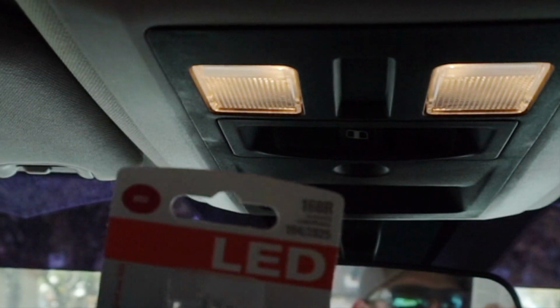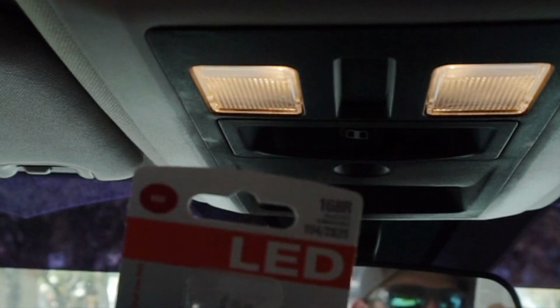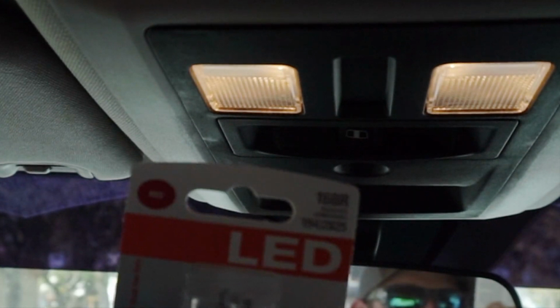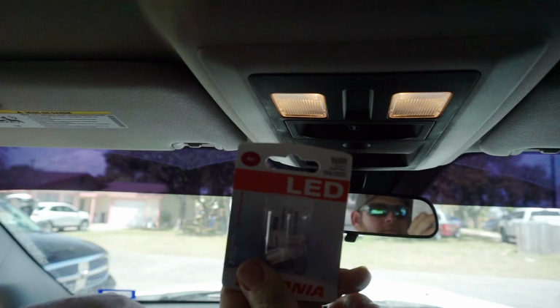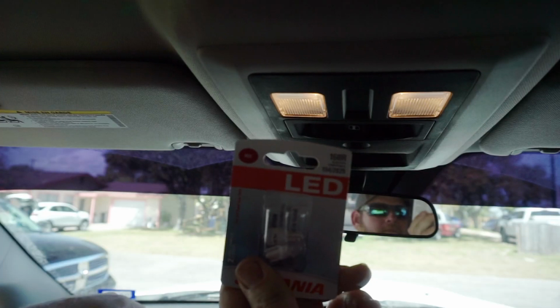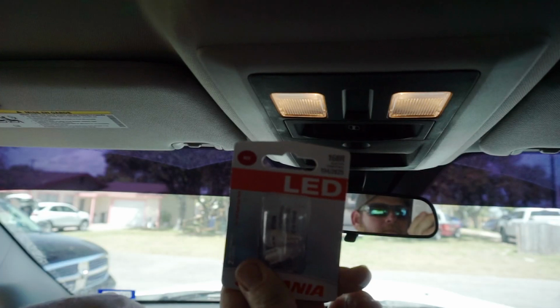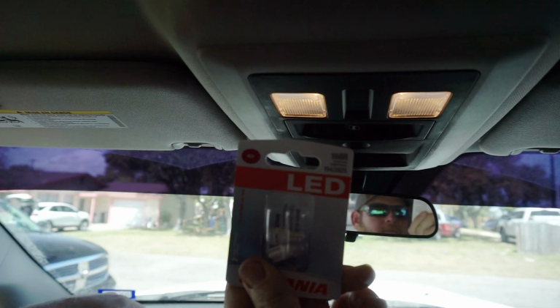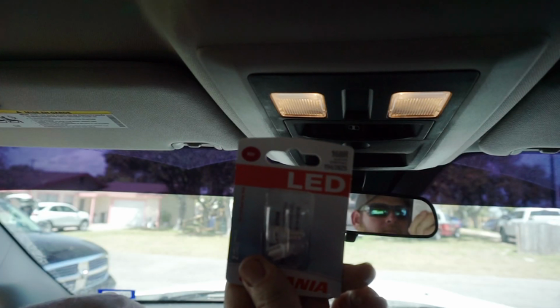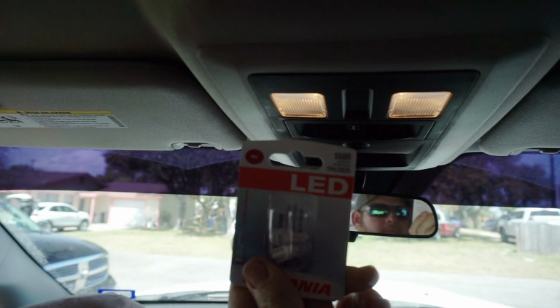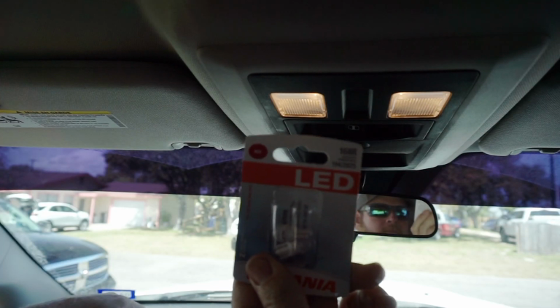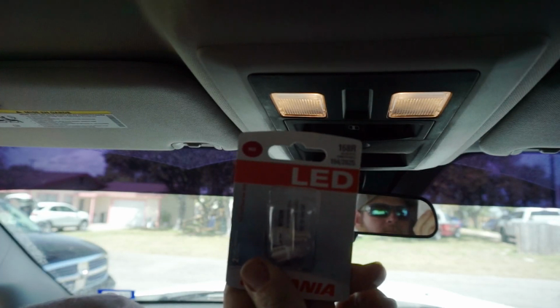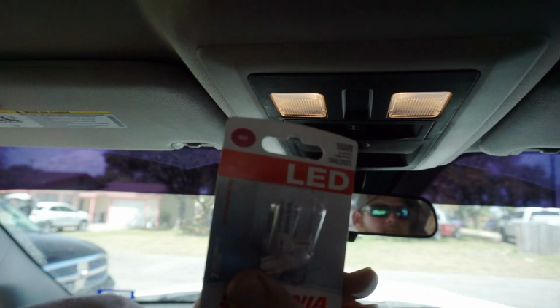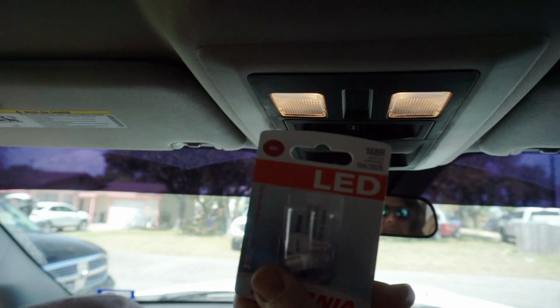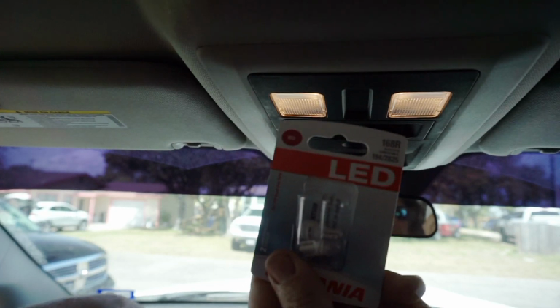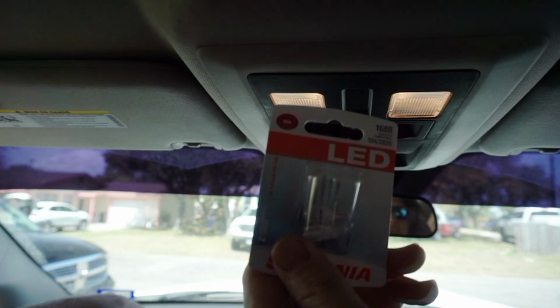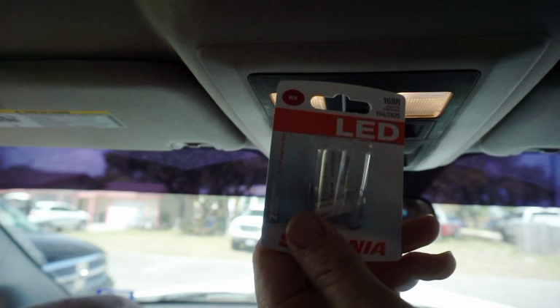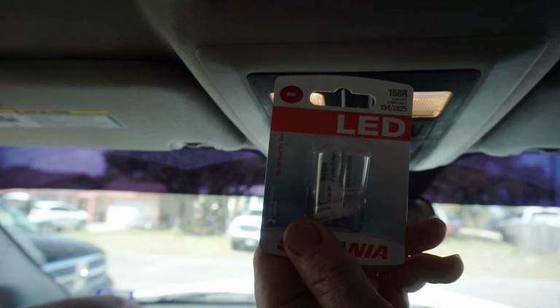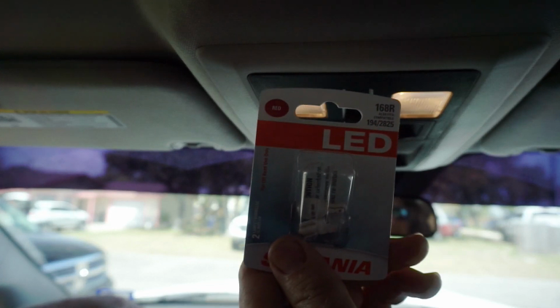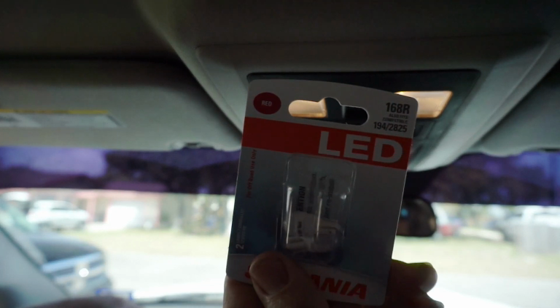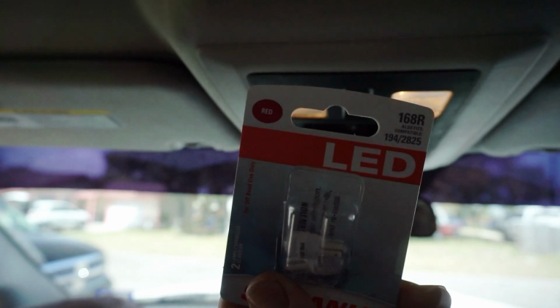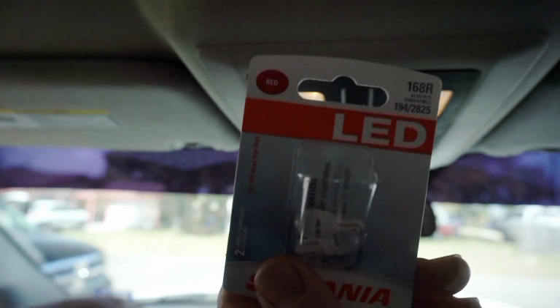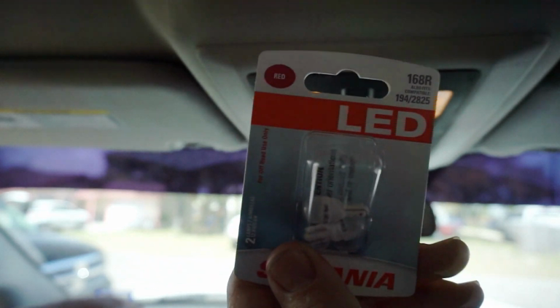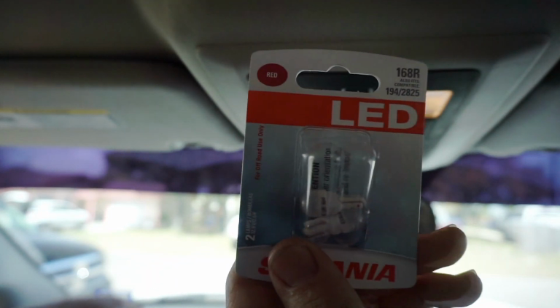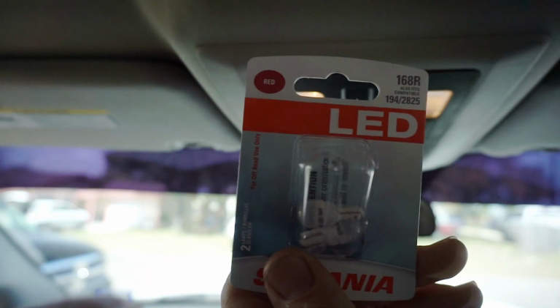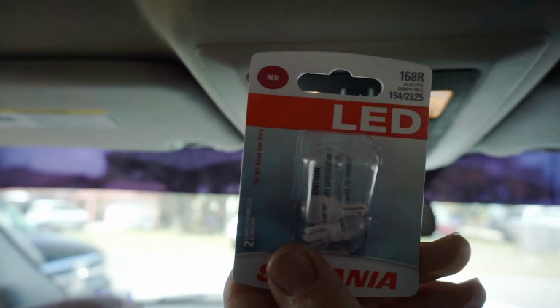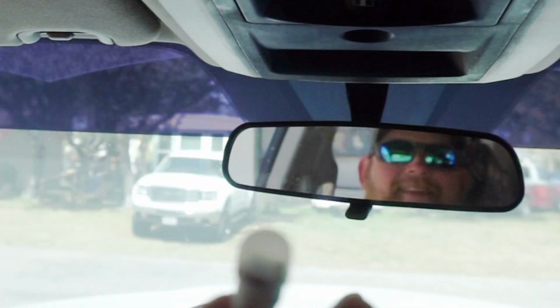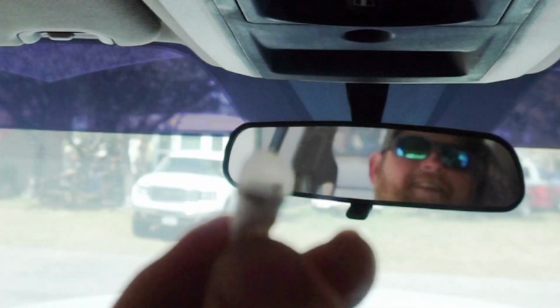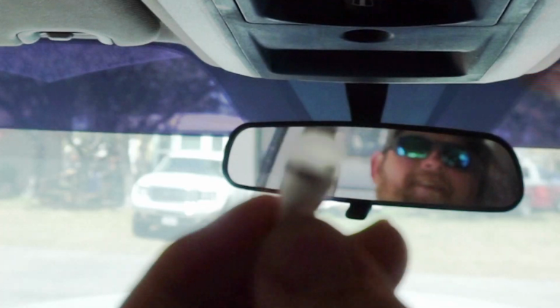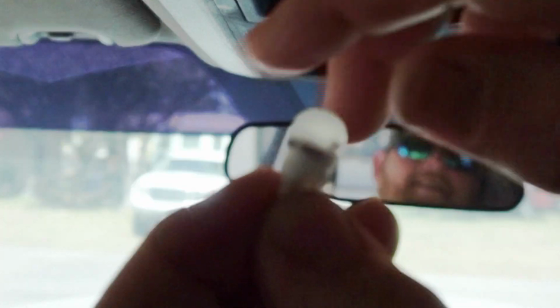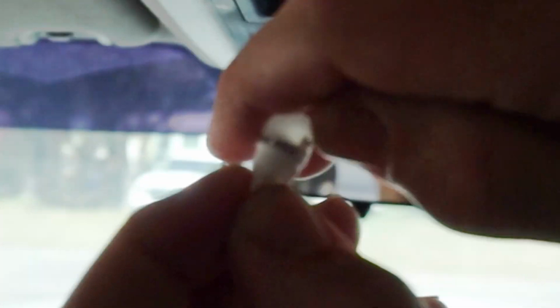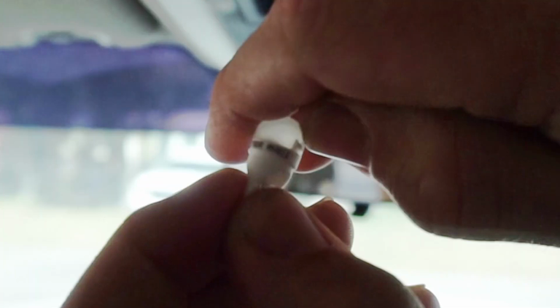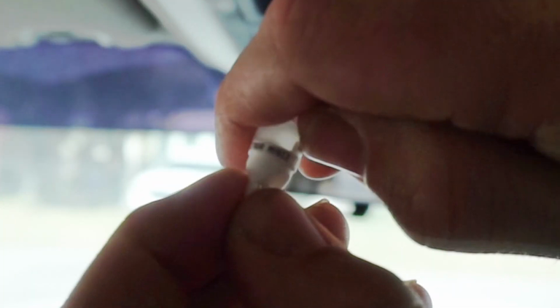They're the Sylvania 168s. I just stumbled across them and found out they actually work.